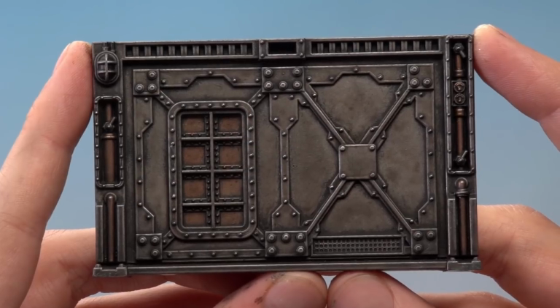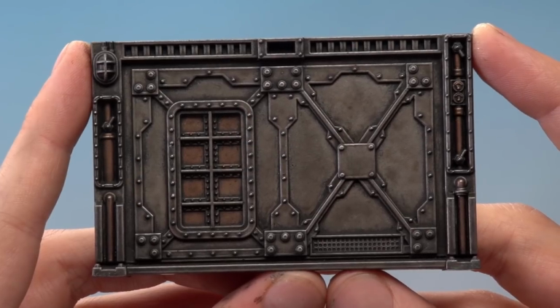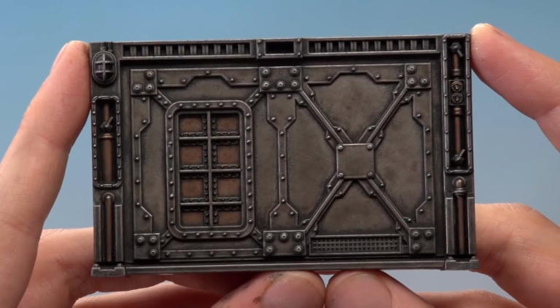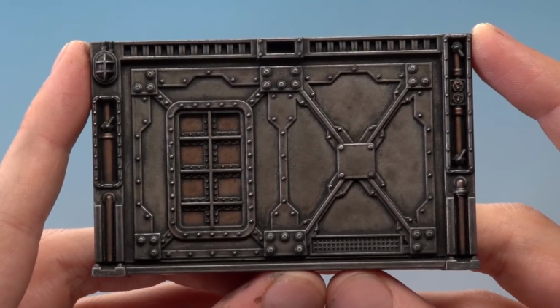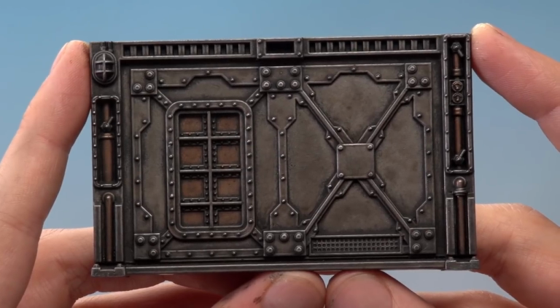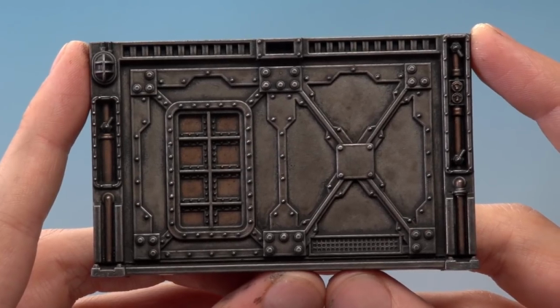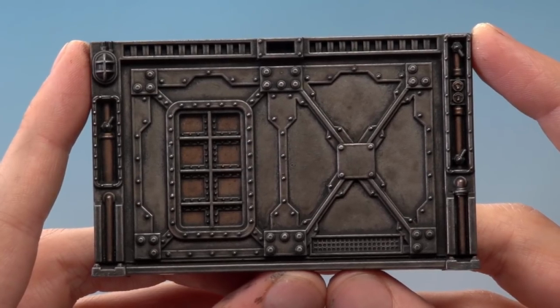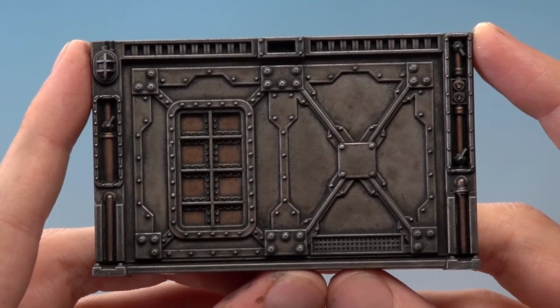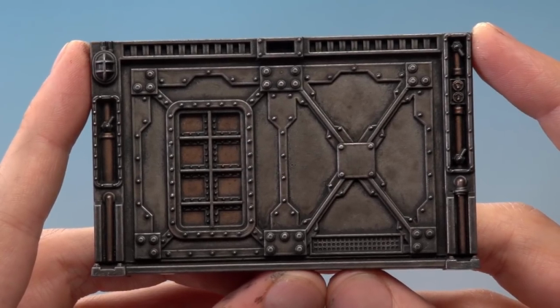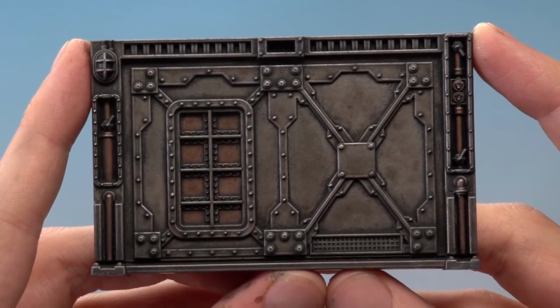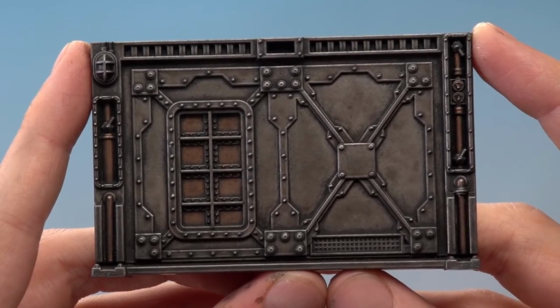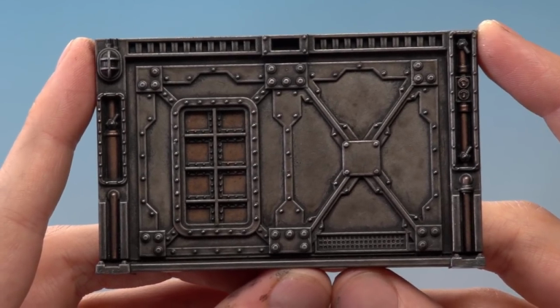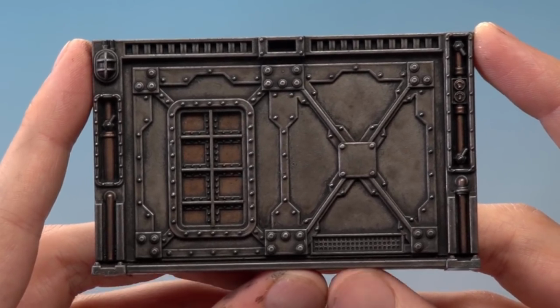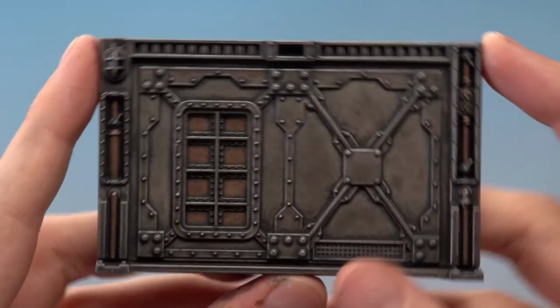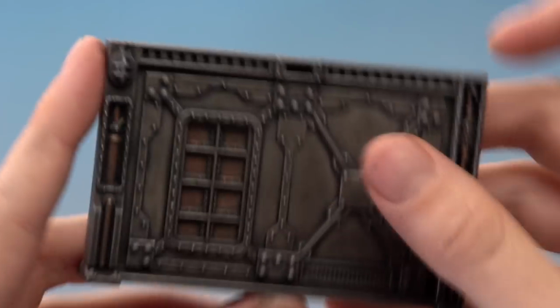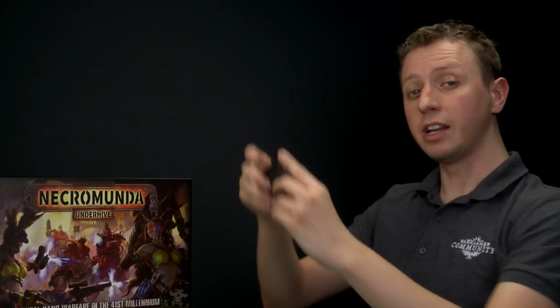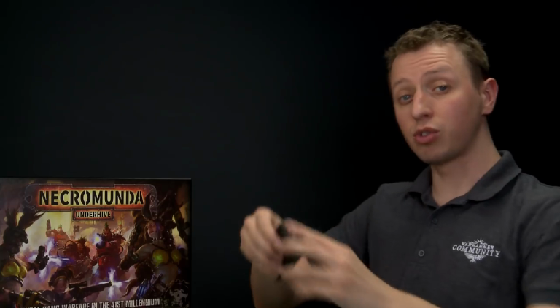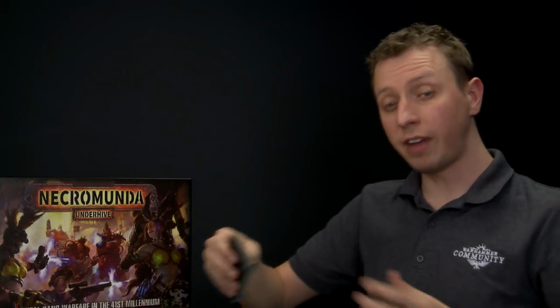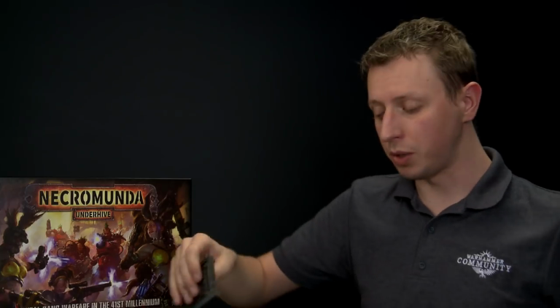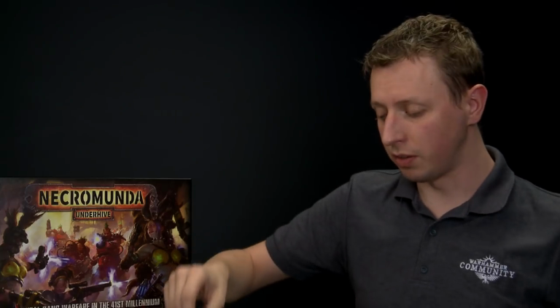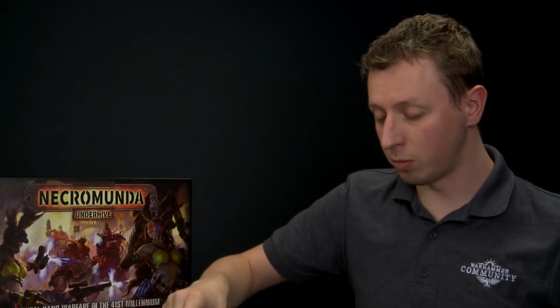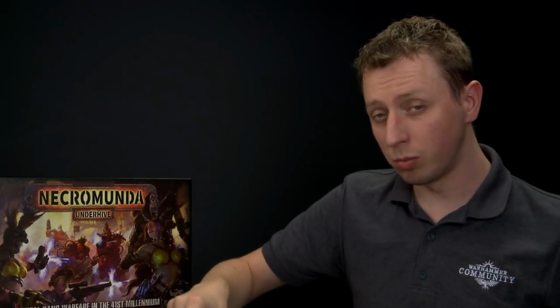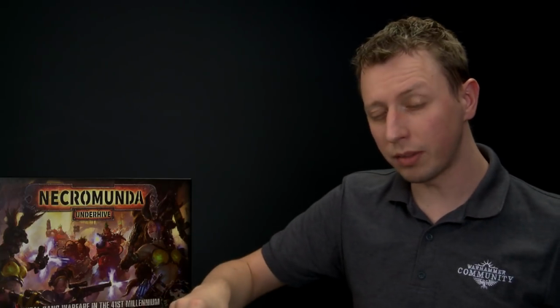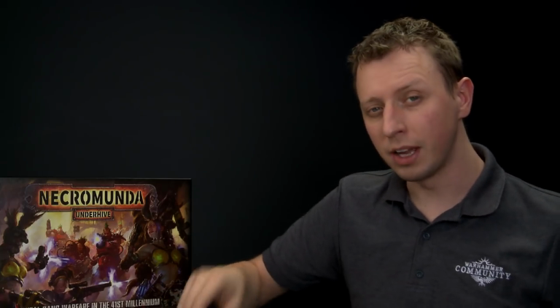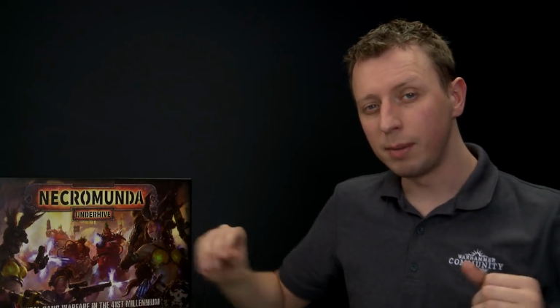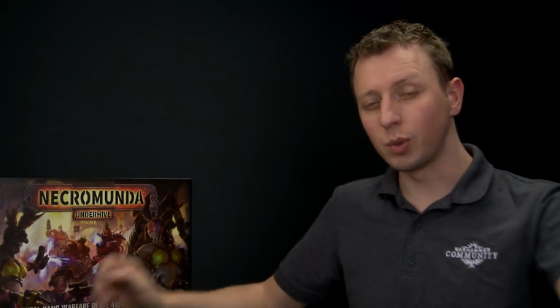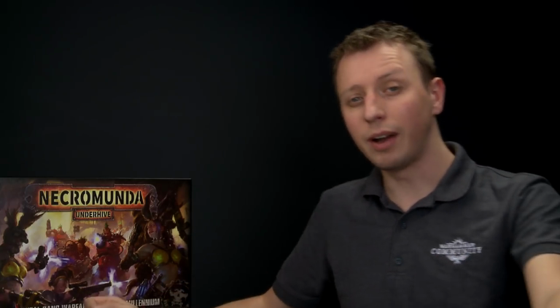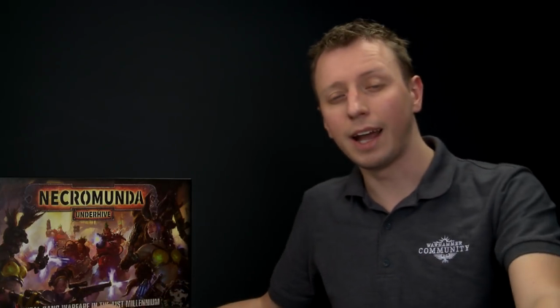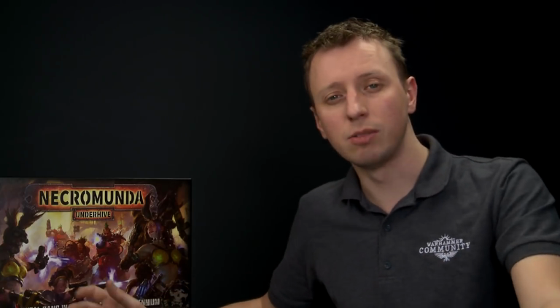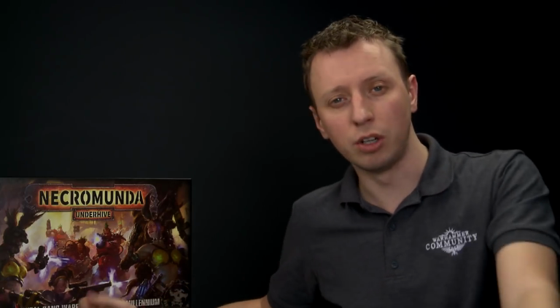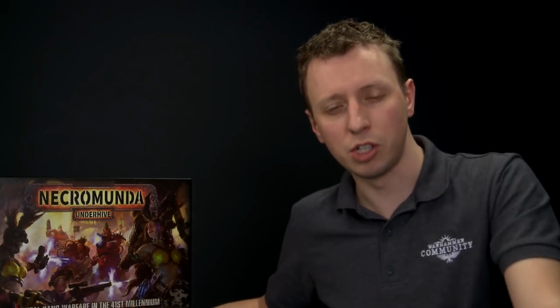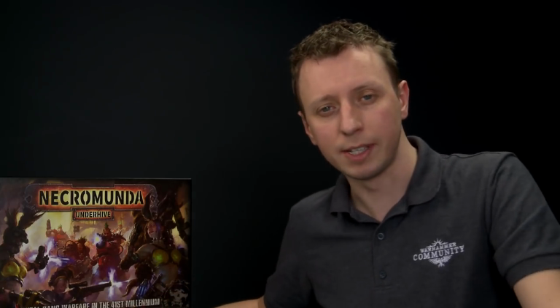The bulkhead is now complete, but at this point if you want to you can add an extra effect in the form of some weathering — we're going to add some rust to it.